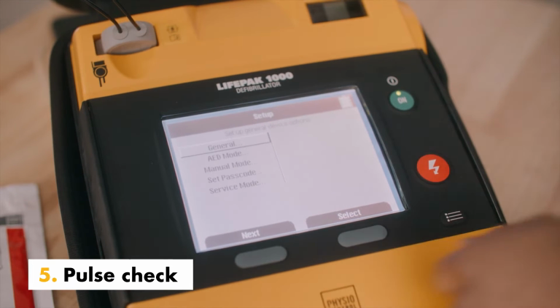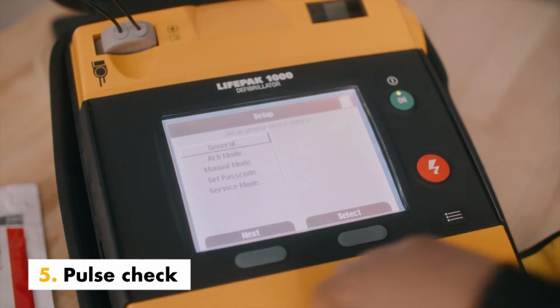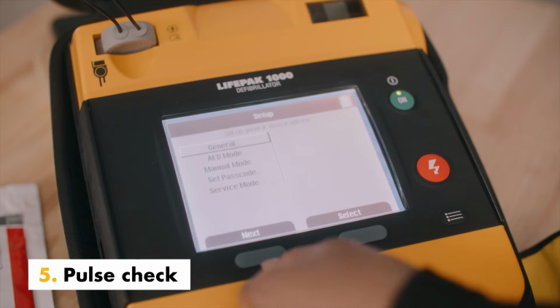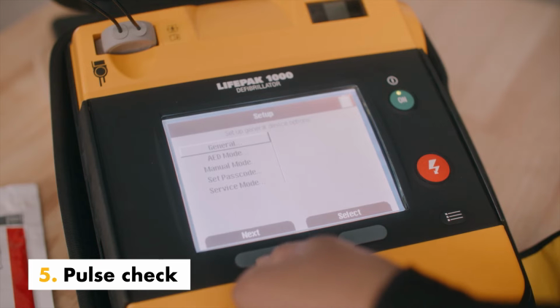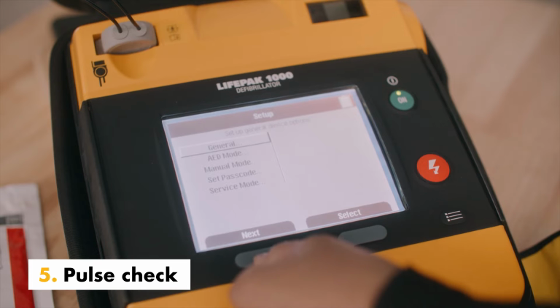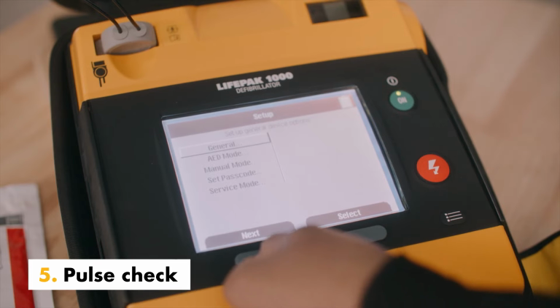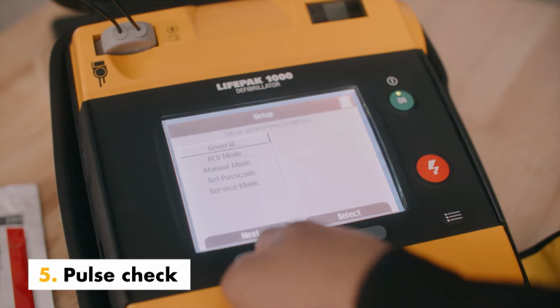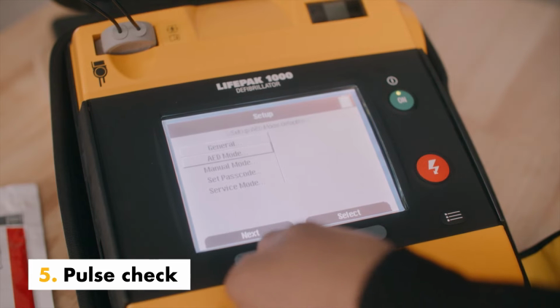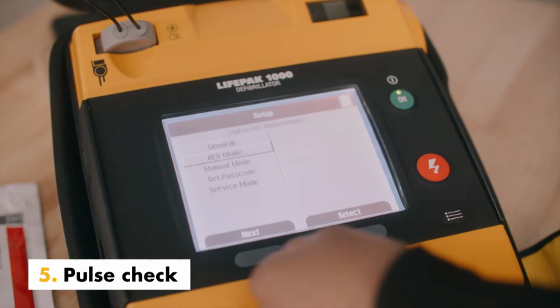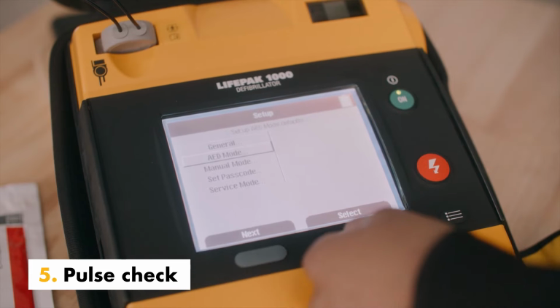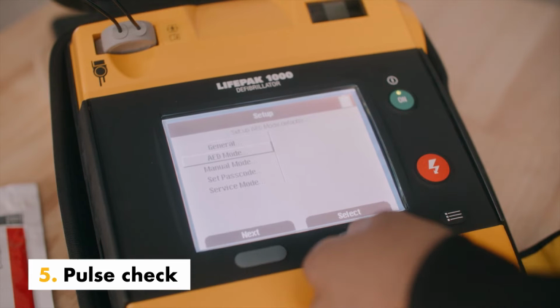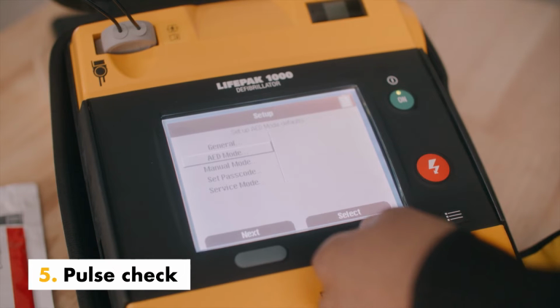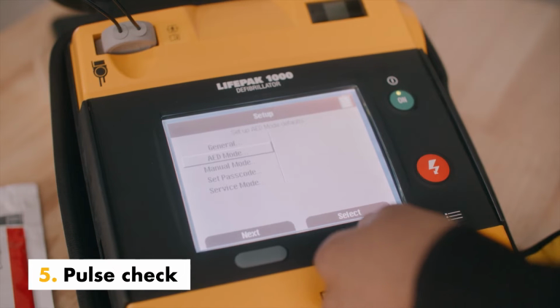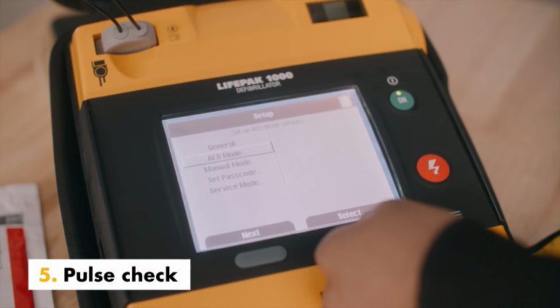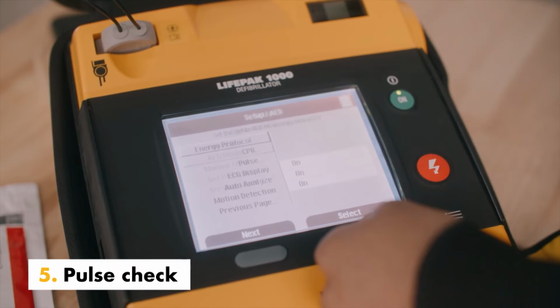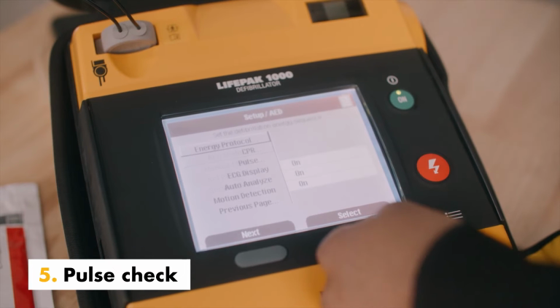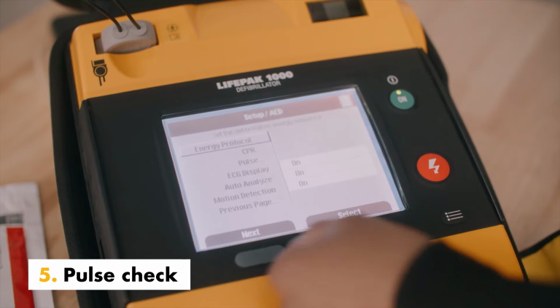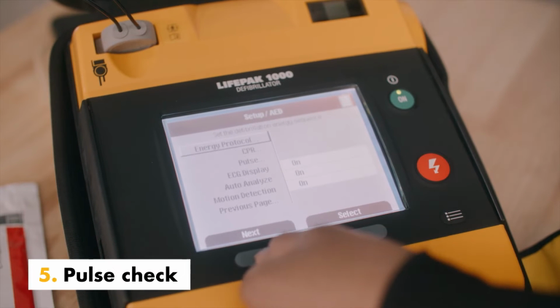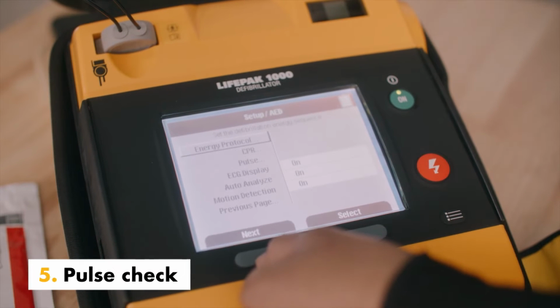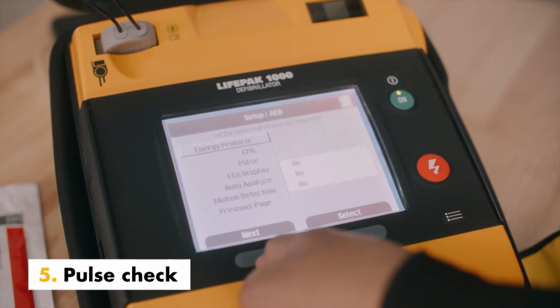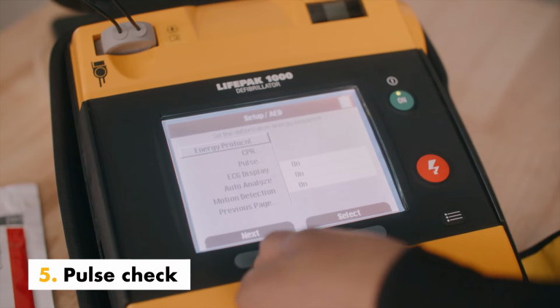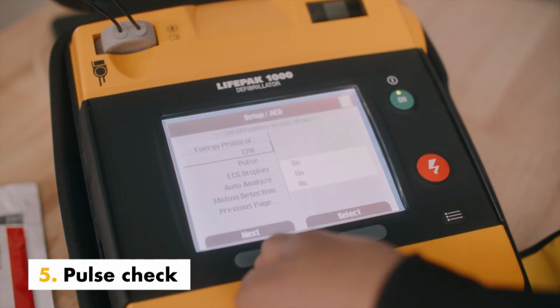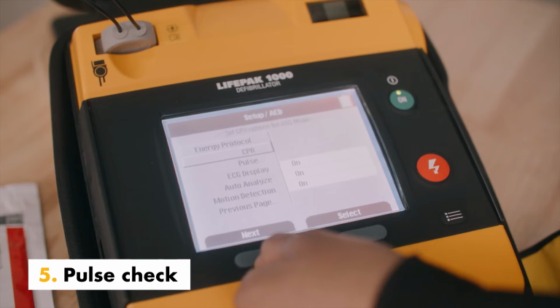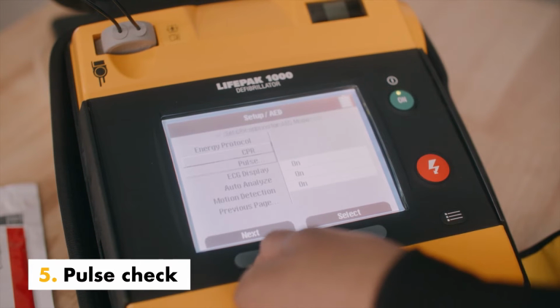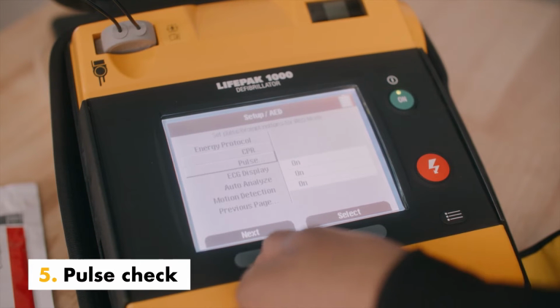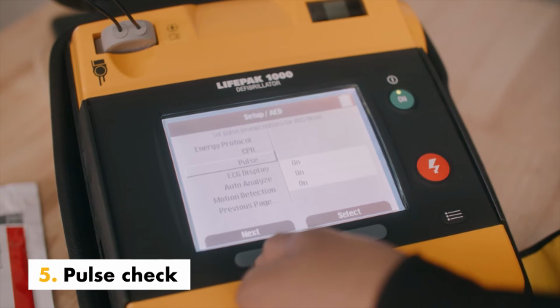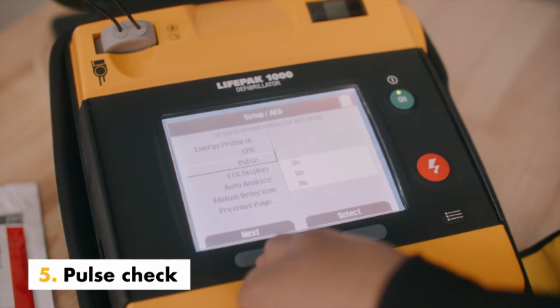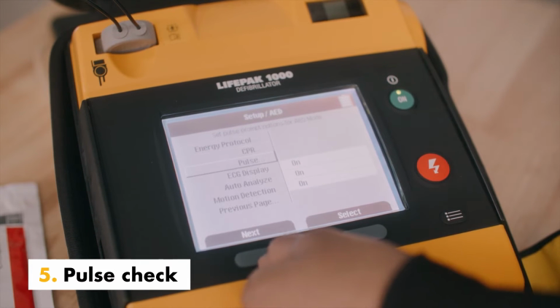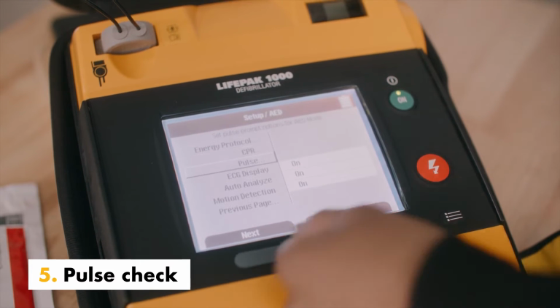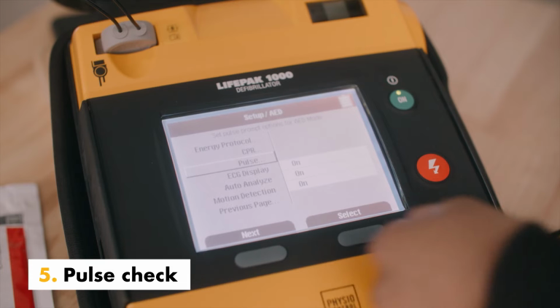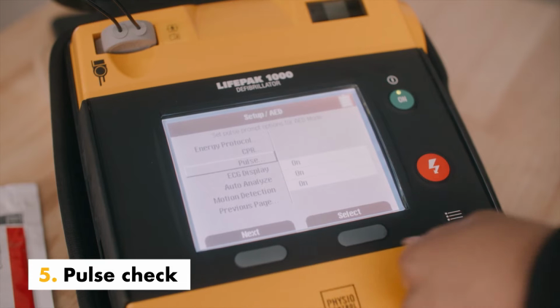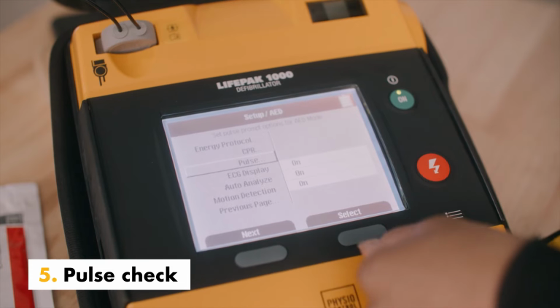Pulse check indicates when, if ever, the device prompts for pulse checks.